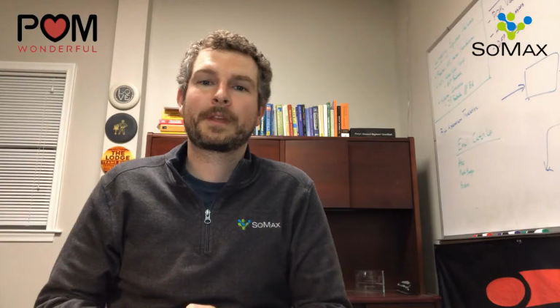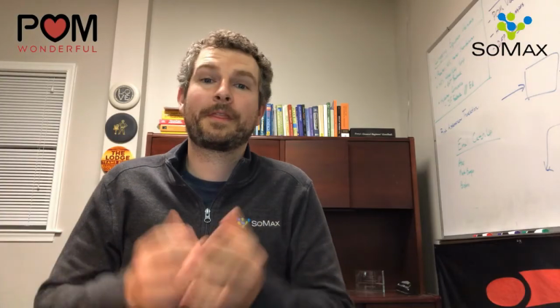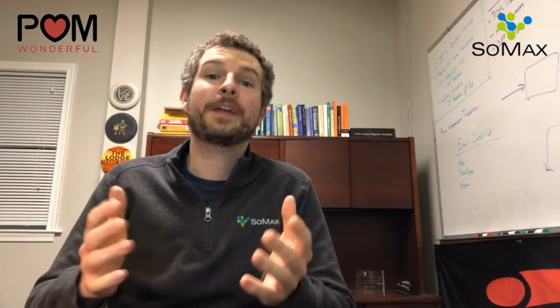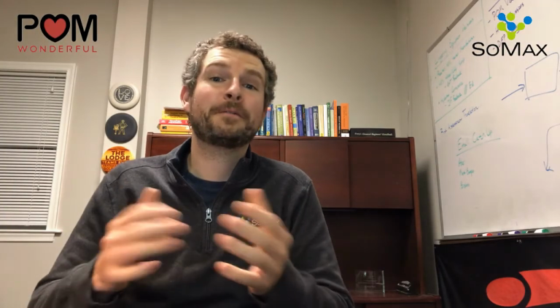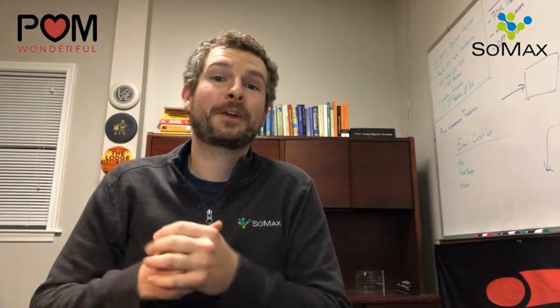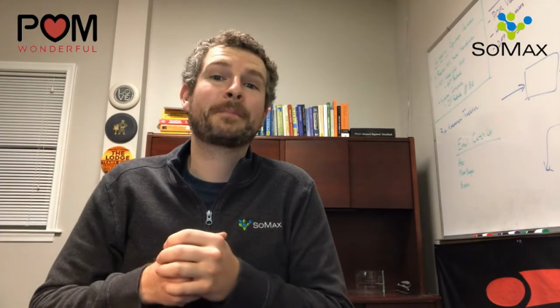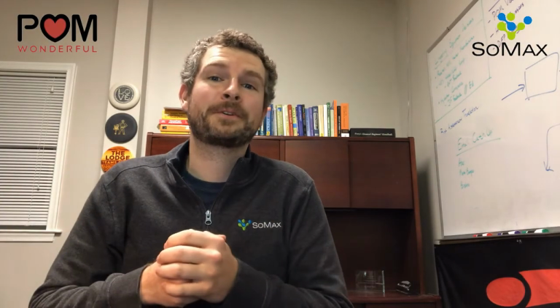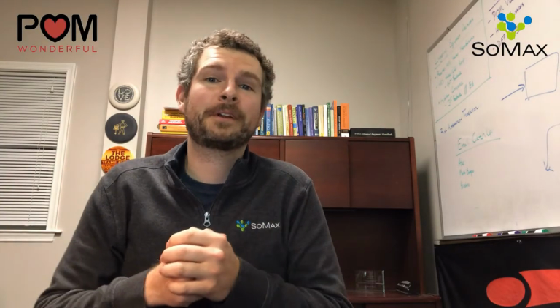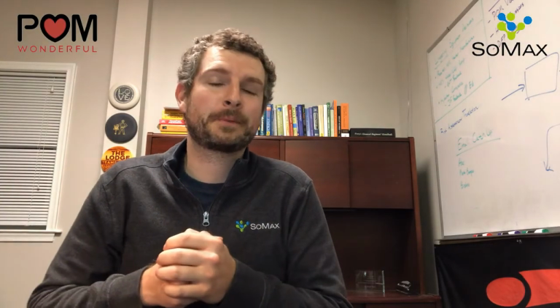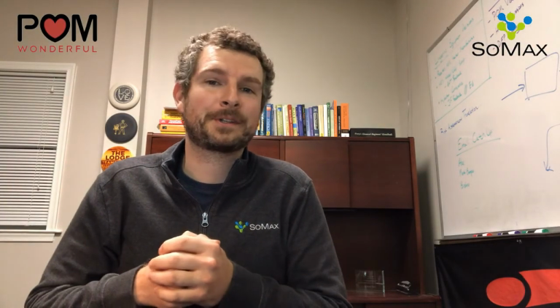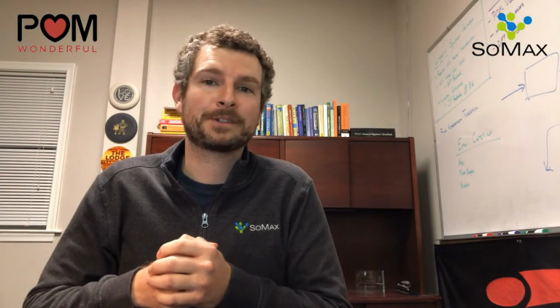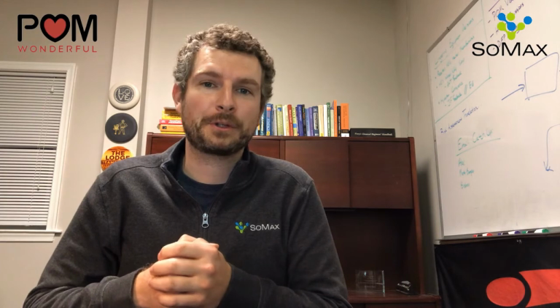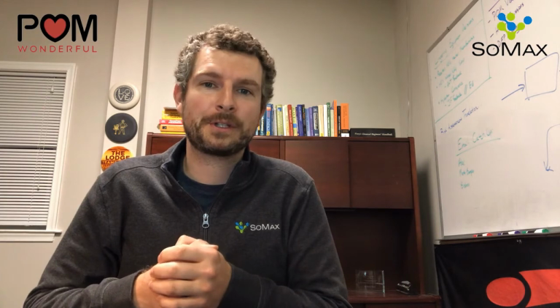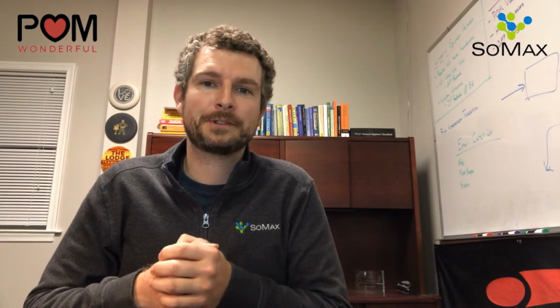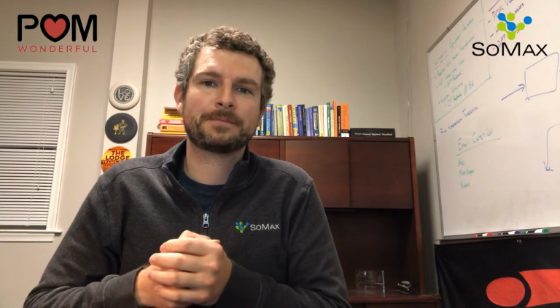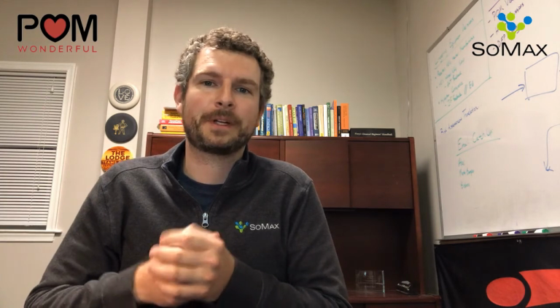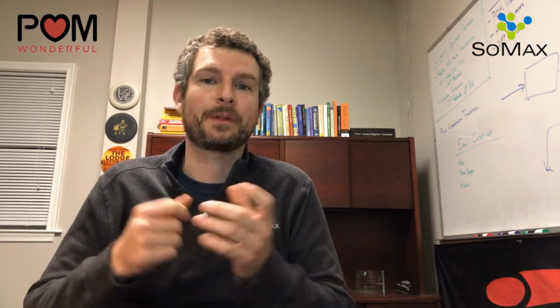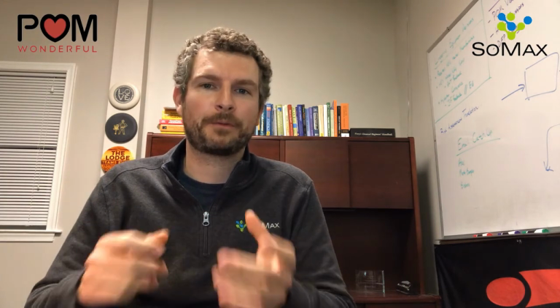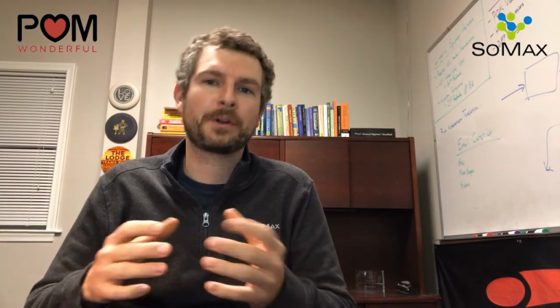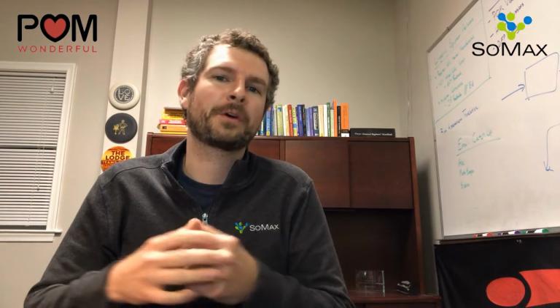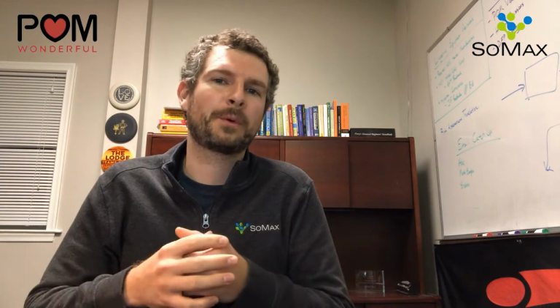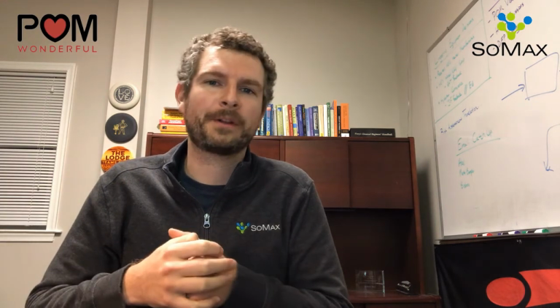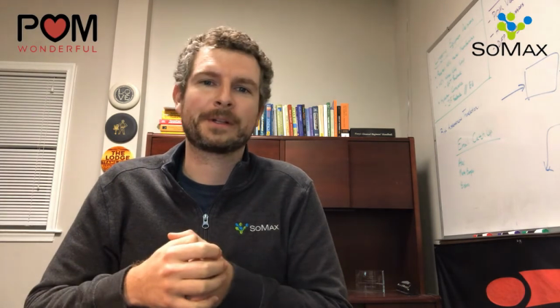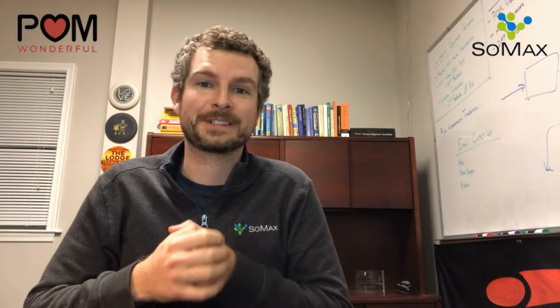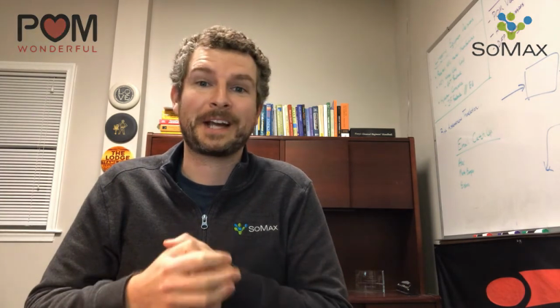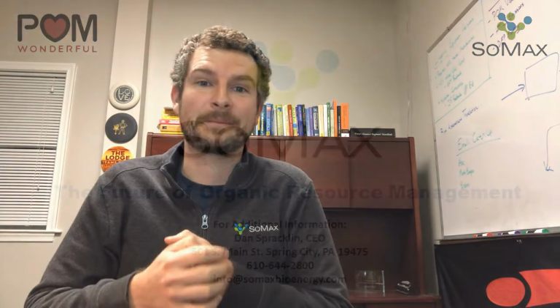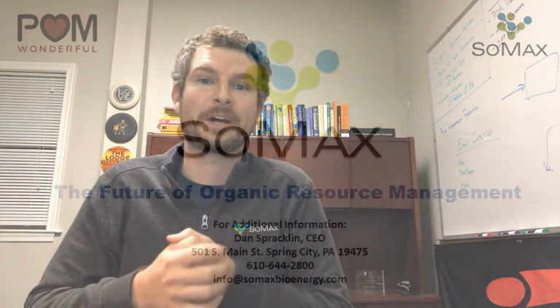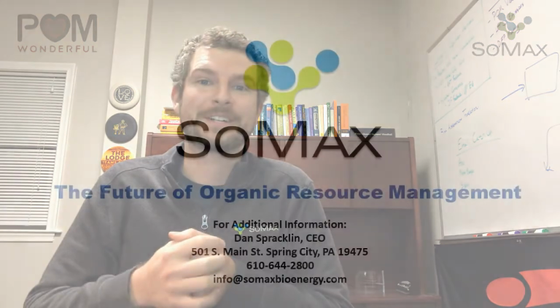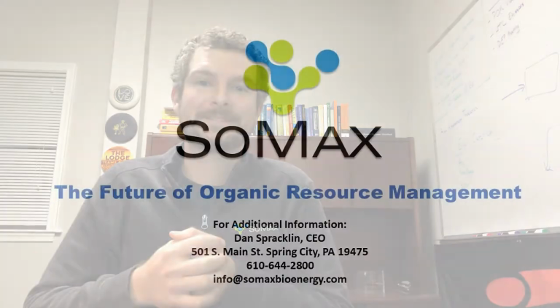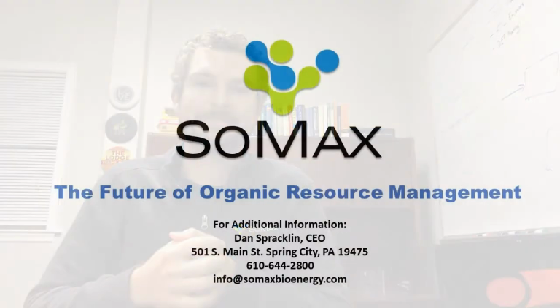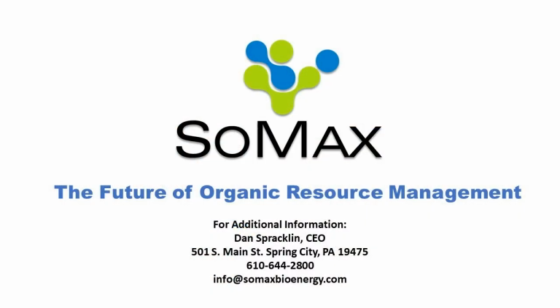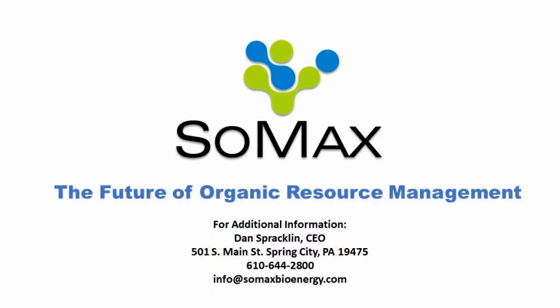Thank you for the opportunity to present our solutions, and we look forward to working with you on this exciting project.